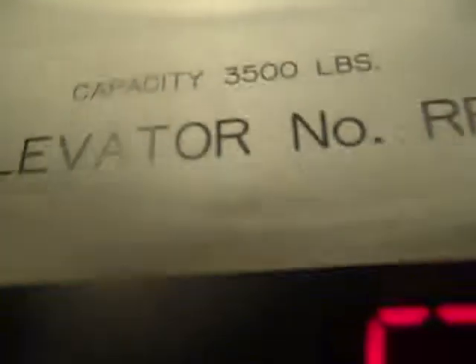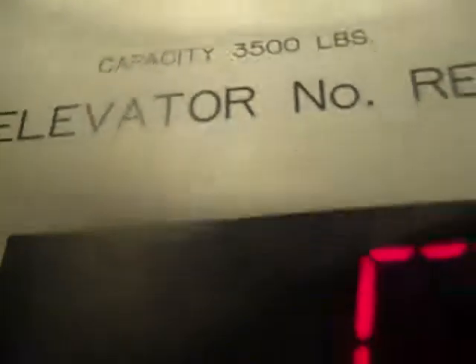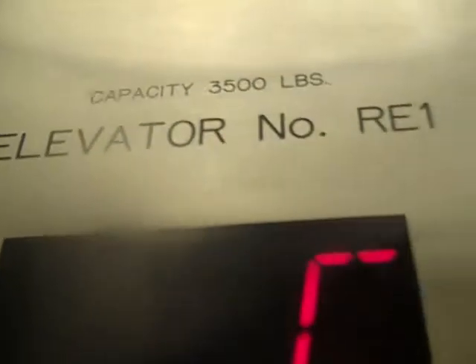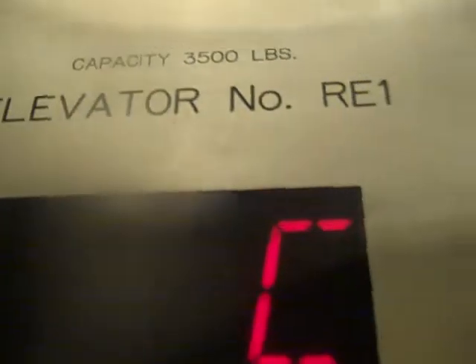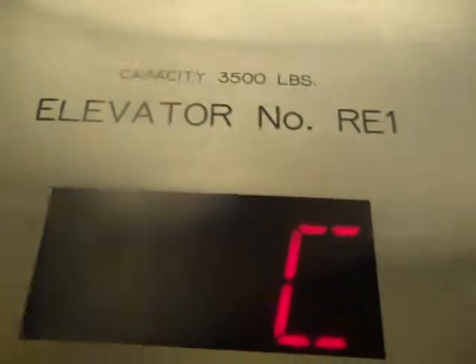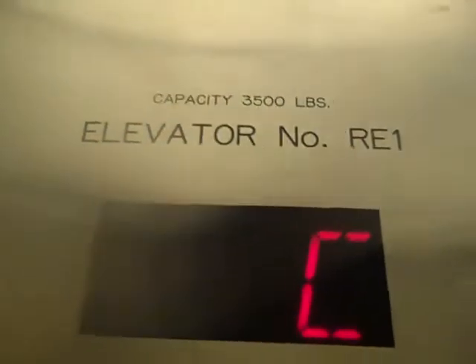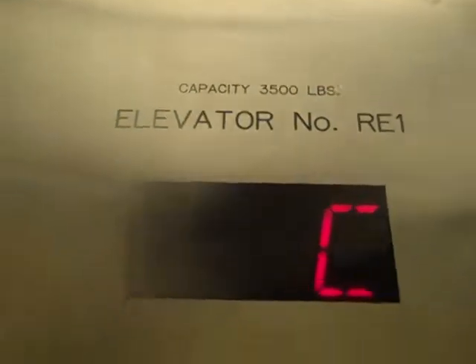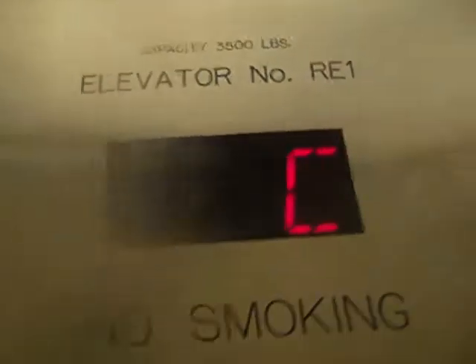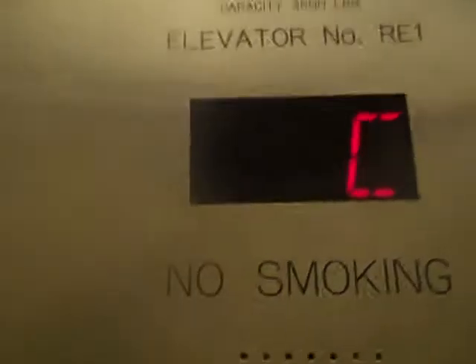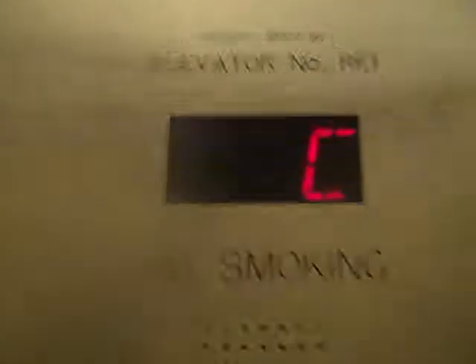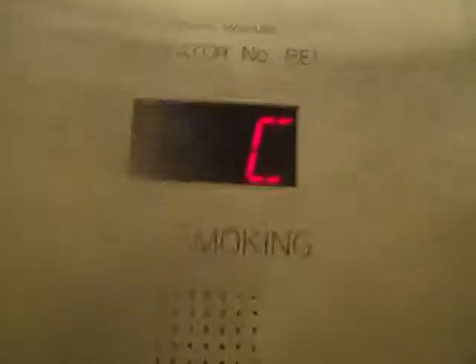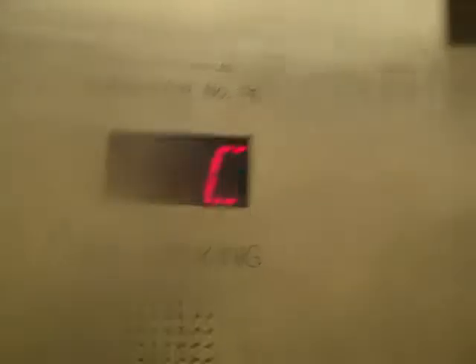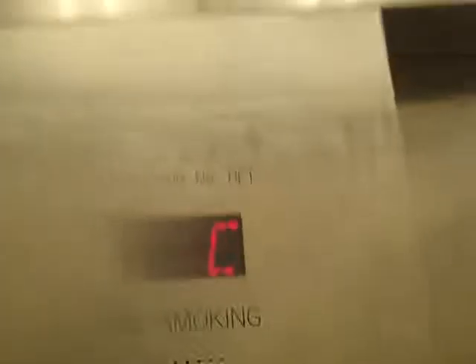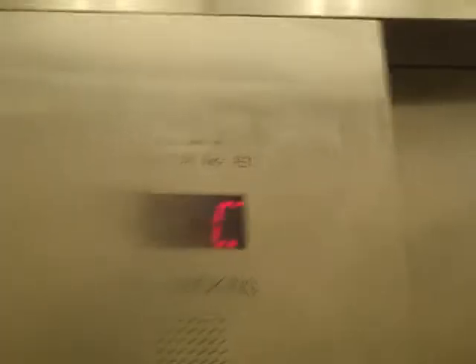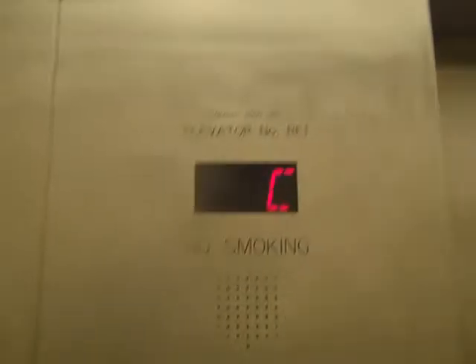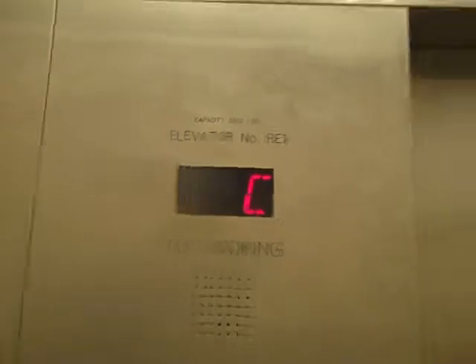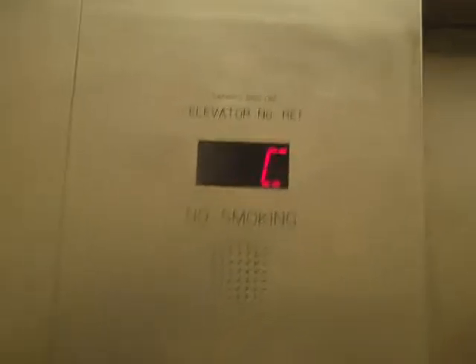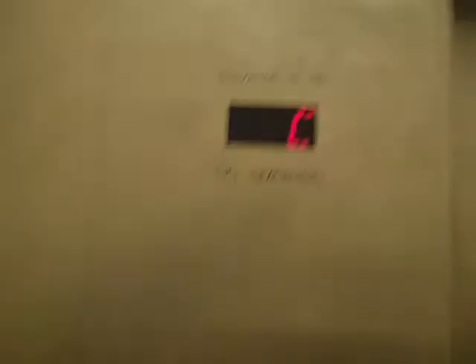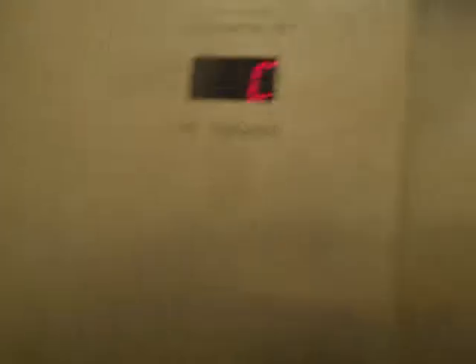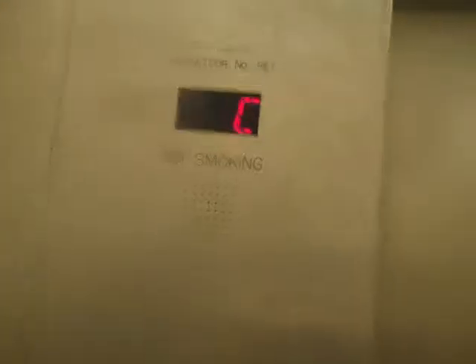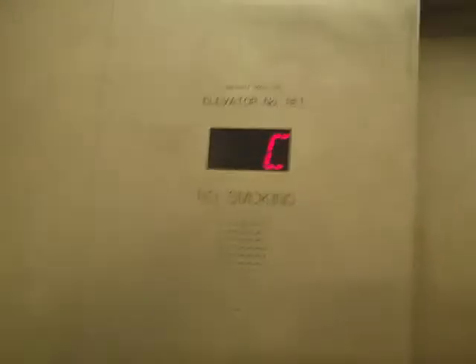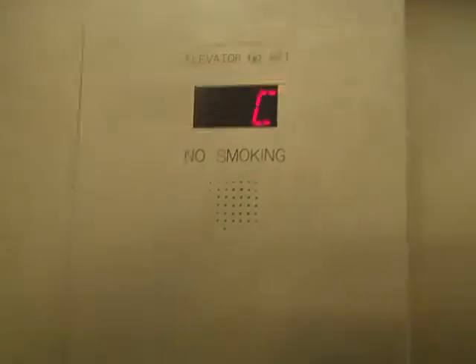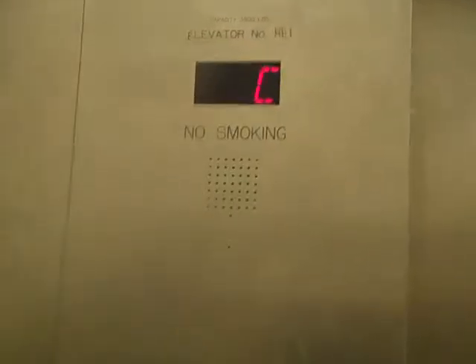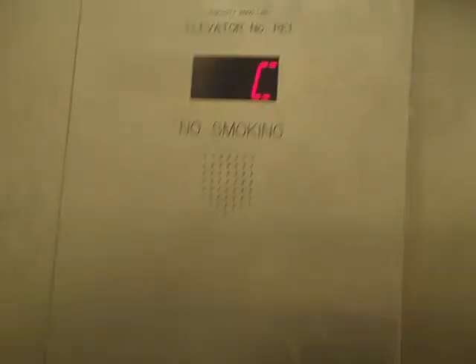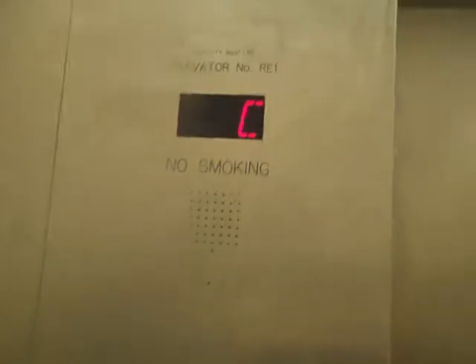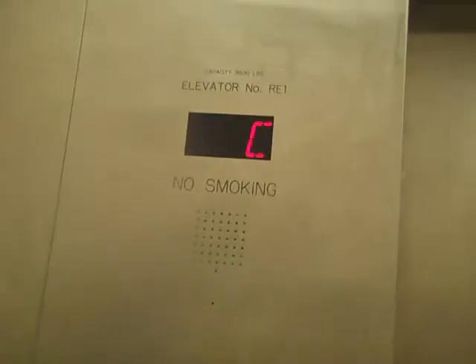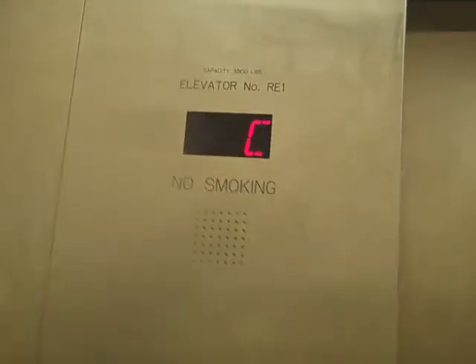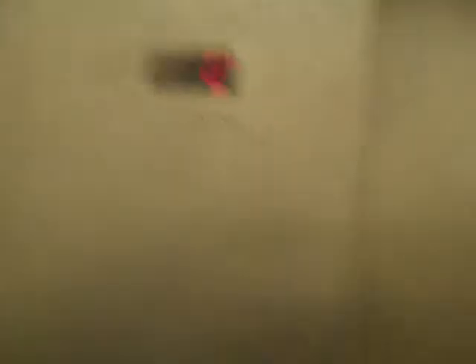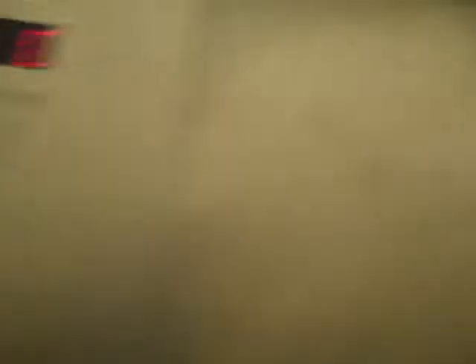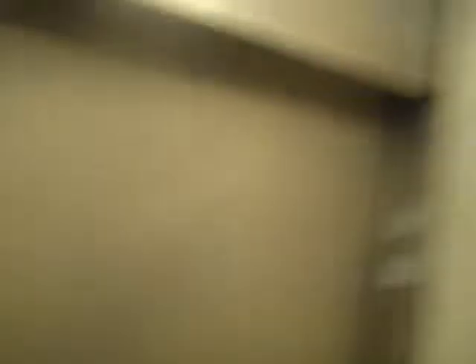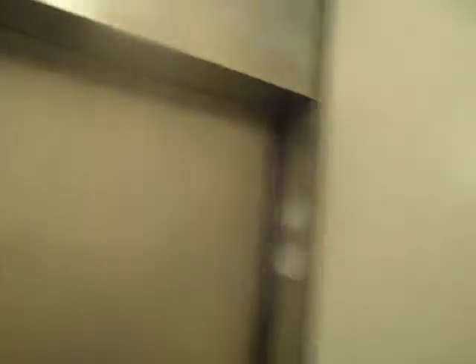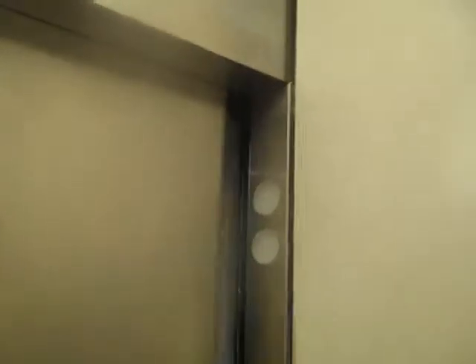That's the elevator capacity — 3,500 pounds. Capacity 3,500 pounds. This elevator. Don't smoke.